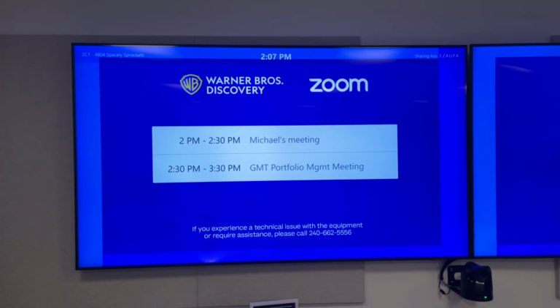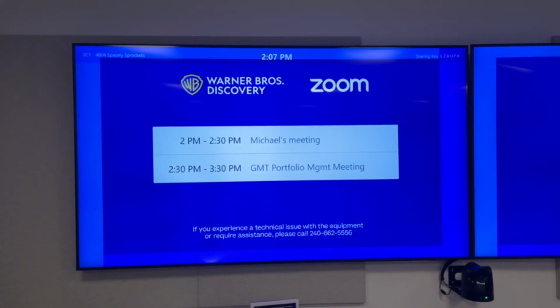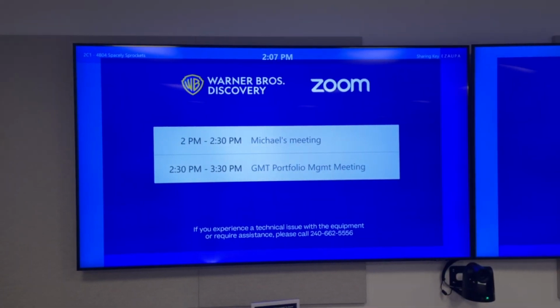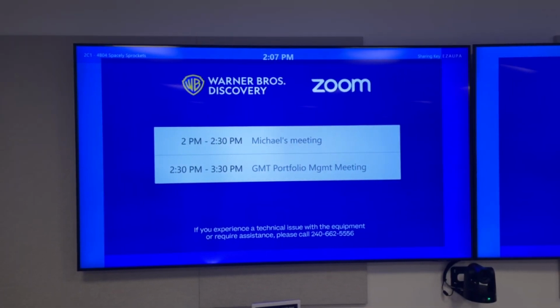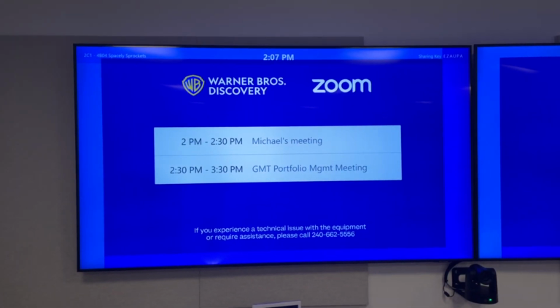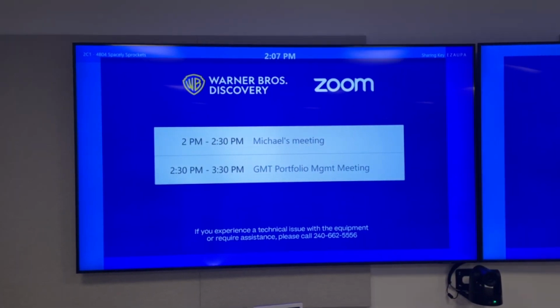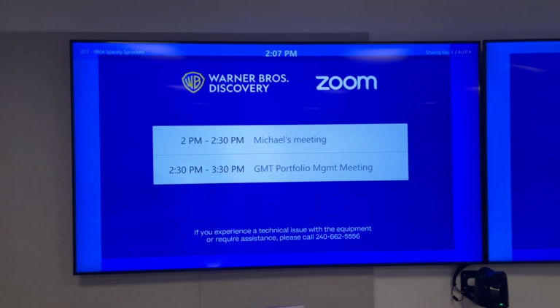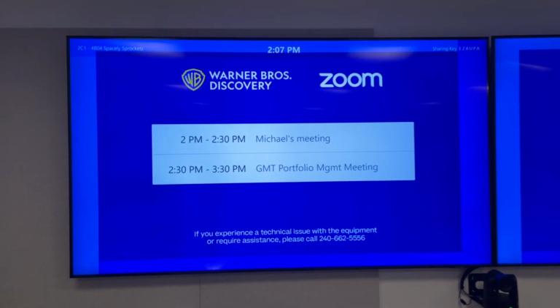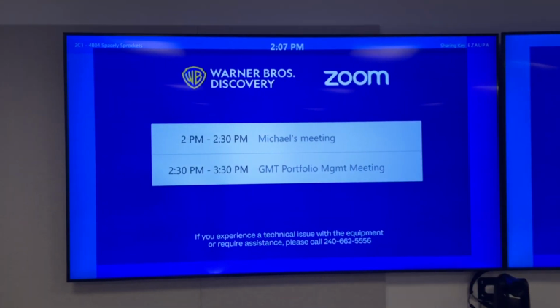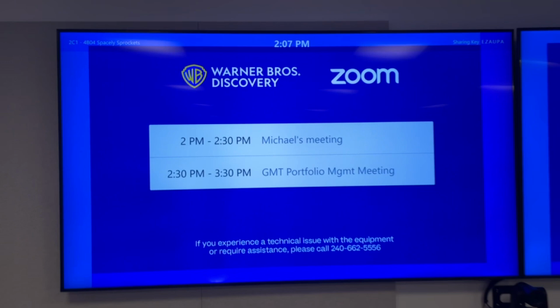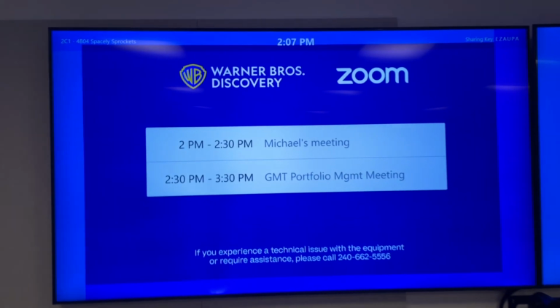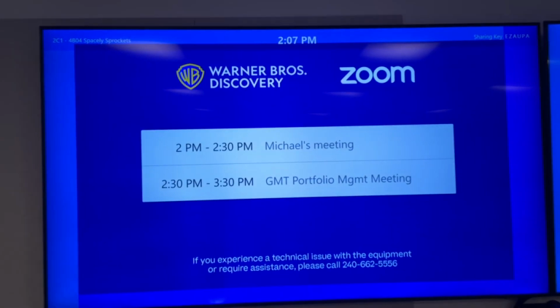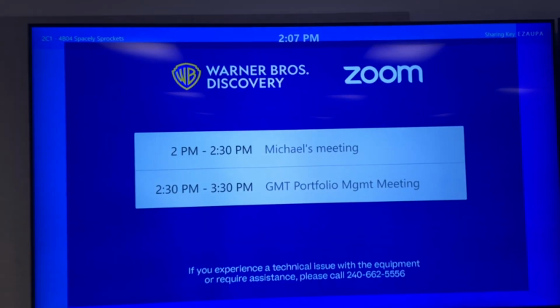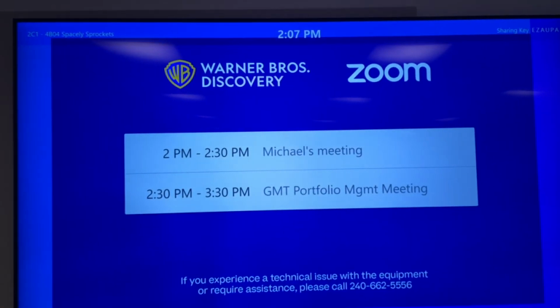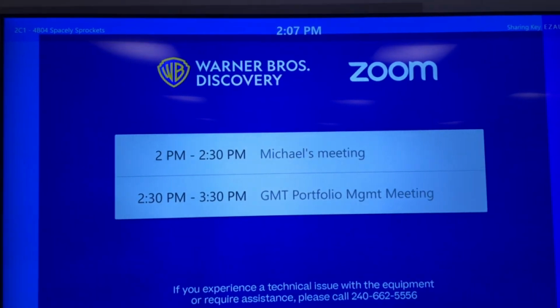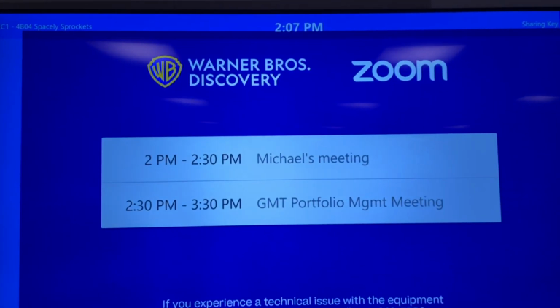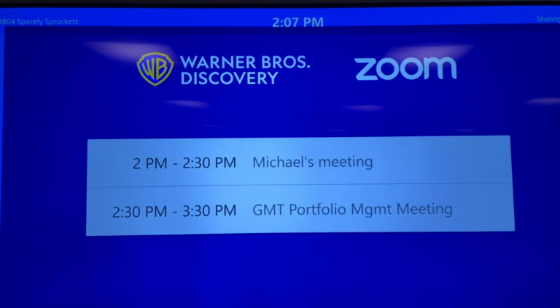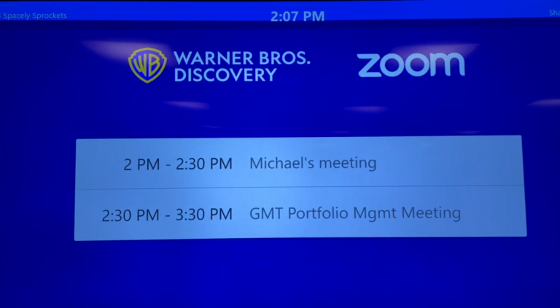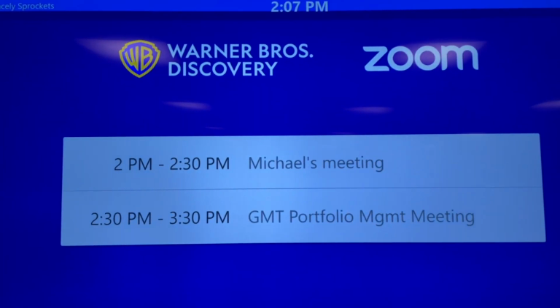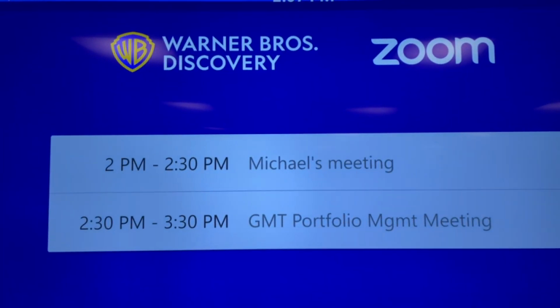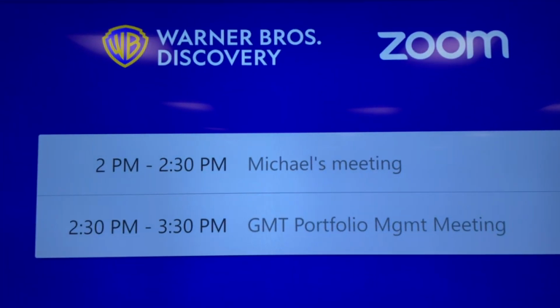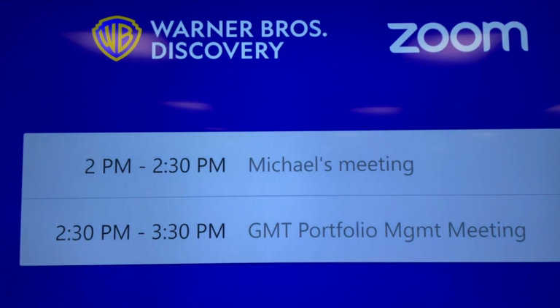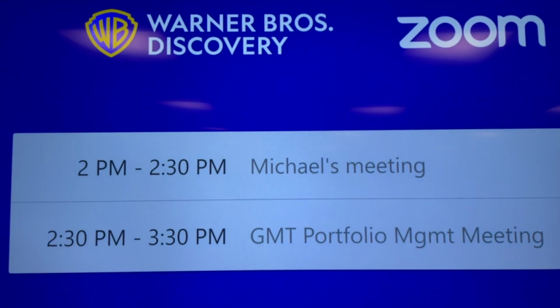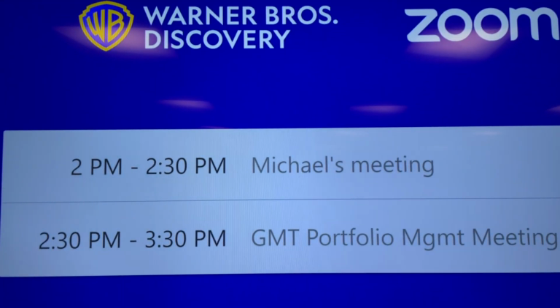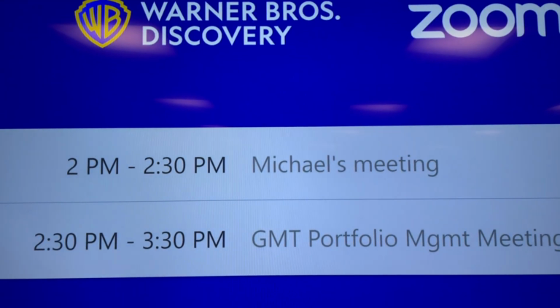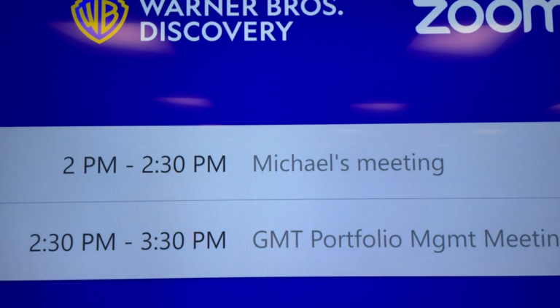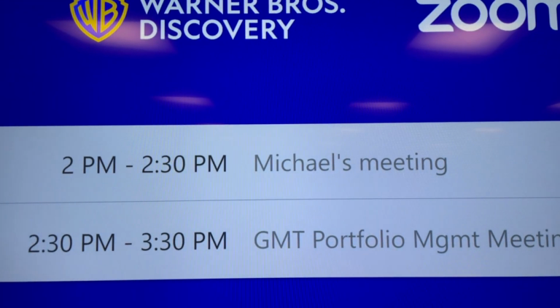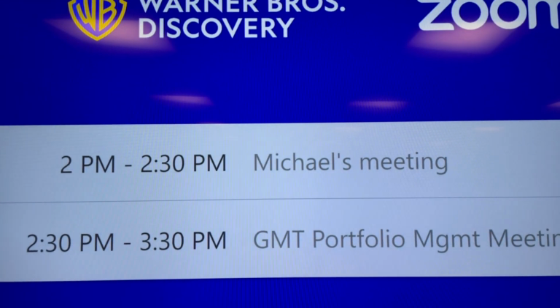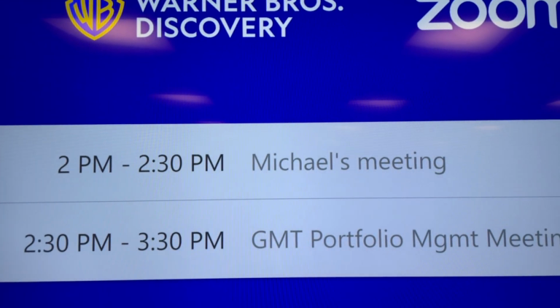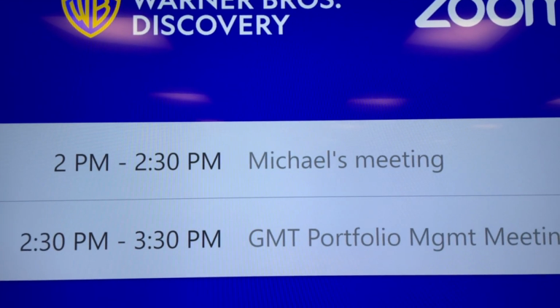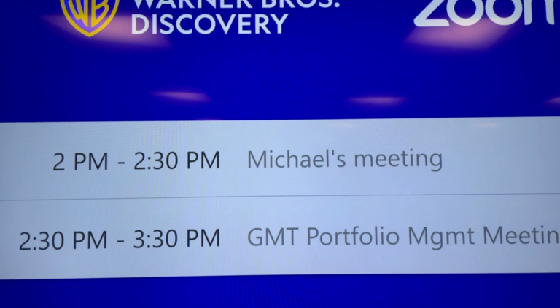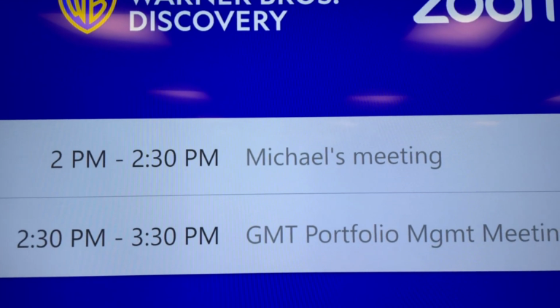Once the employee has booked the room, they will see their name proudly presented on the main screen, from 2:00 p.m. to 2:30 p.m.